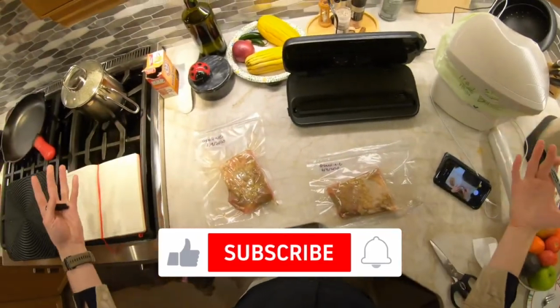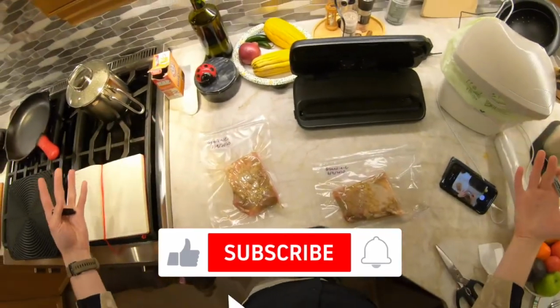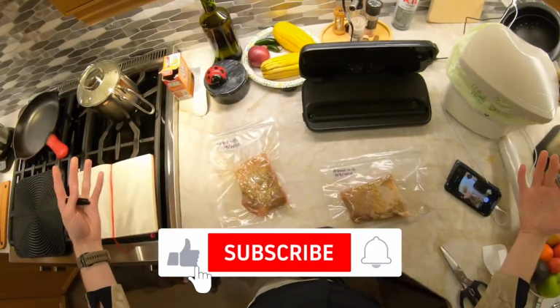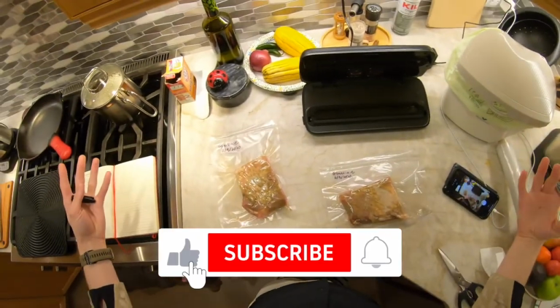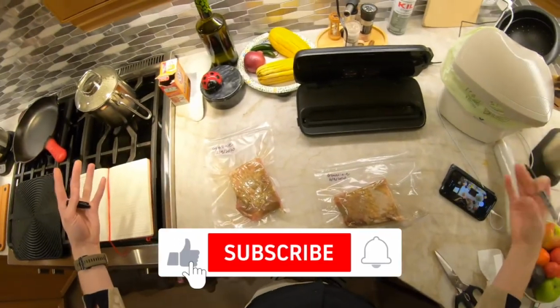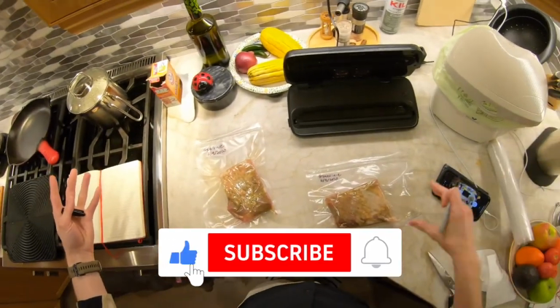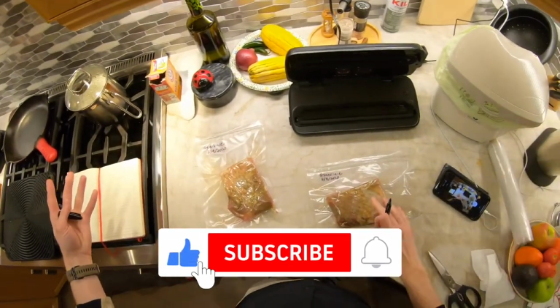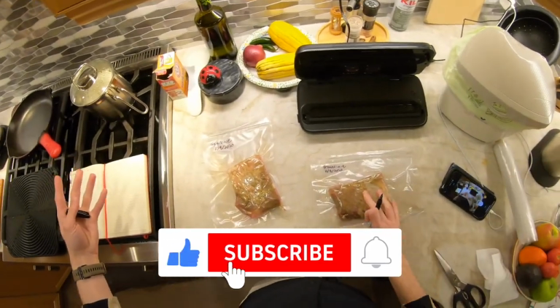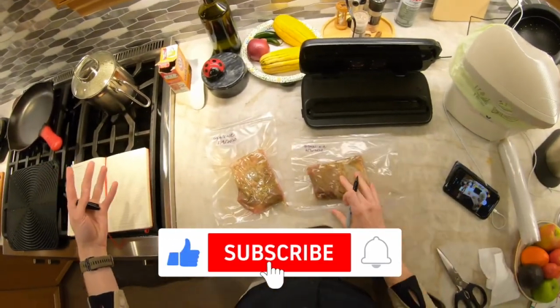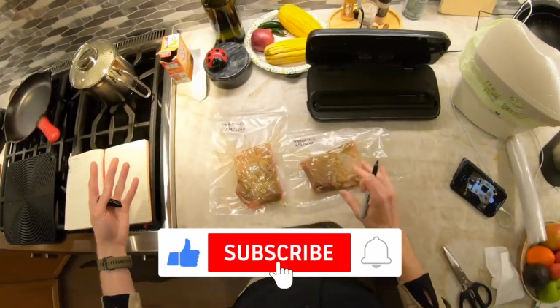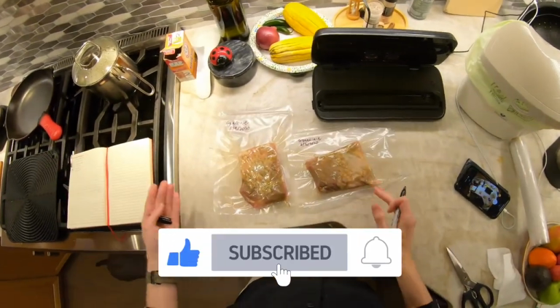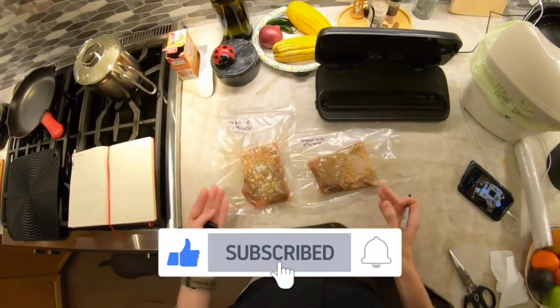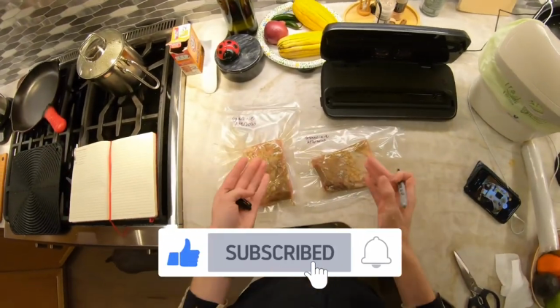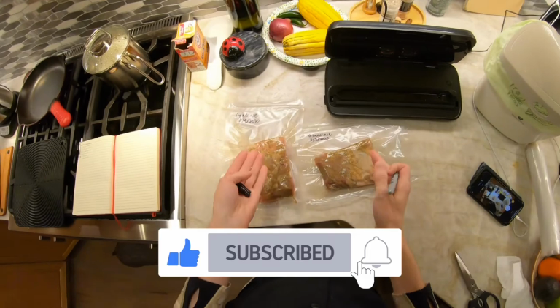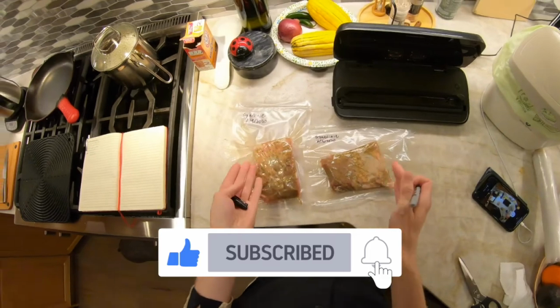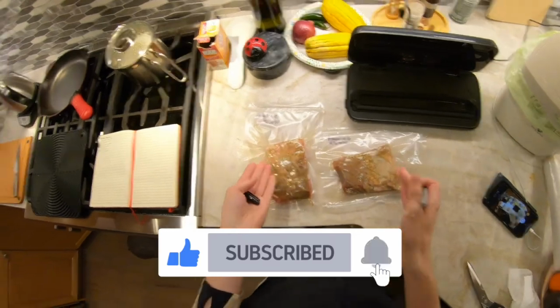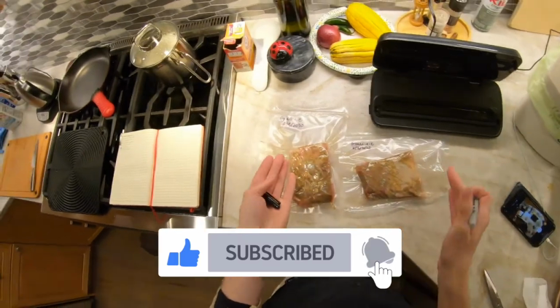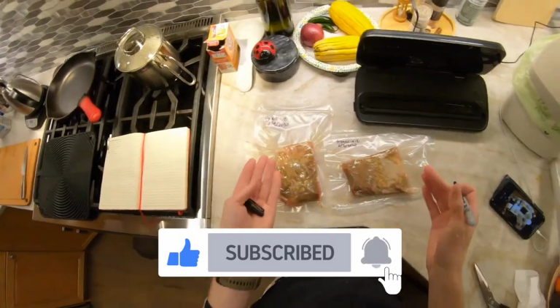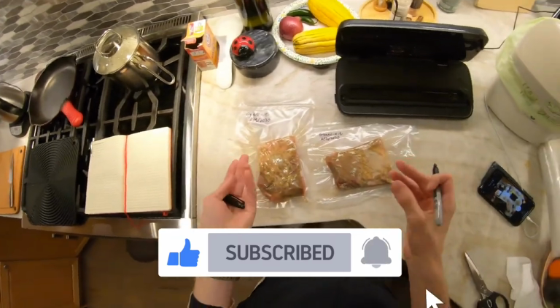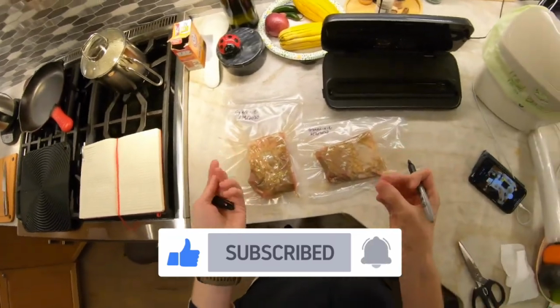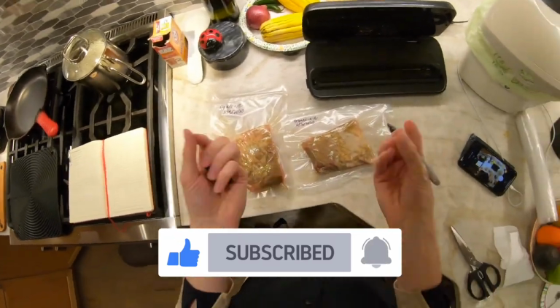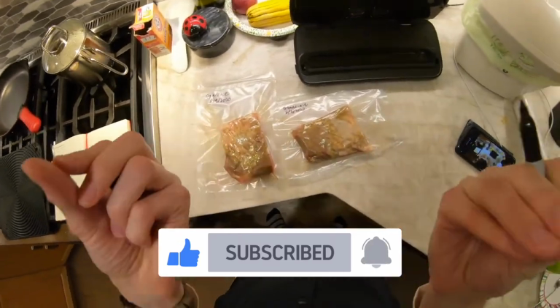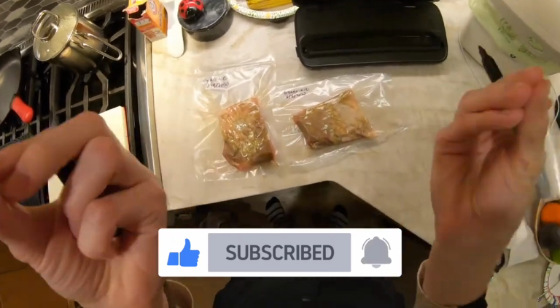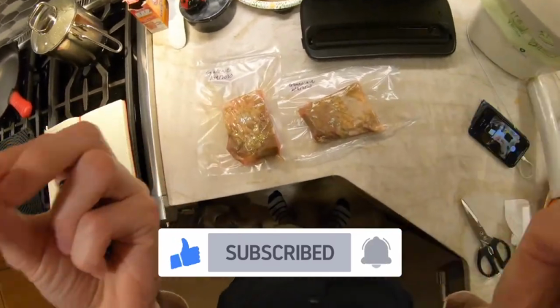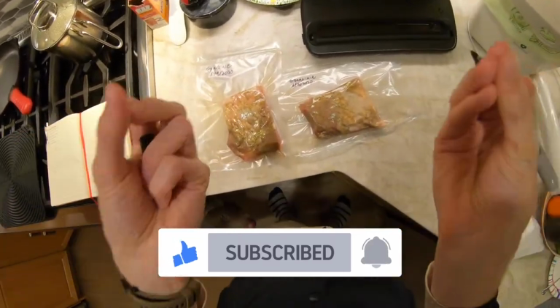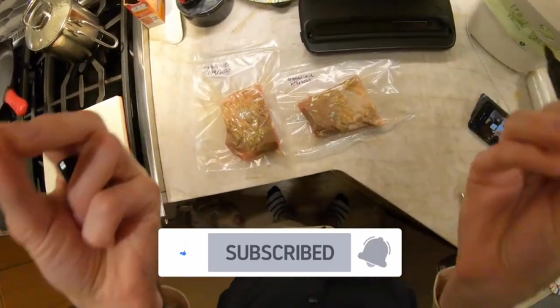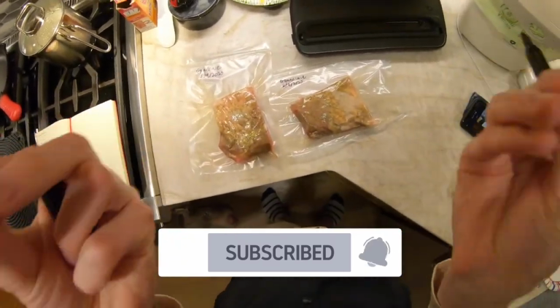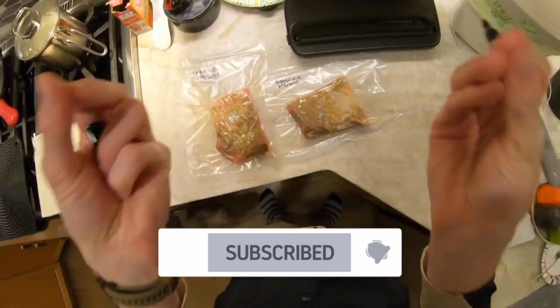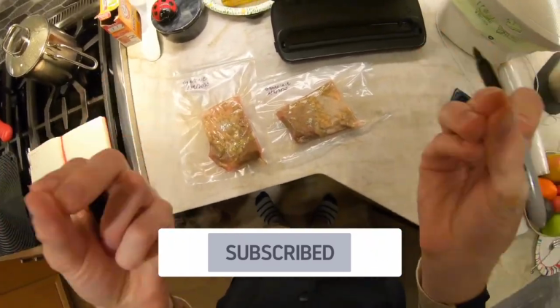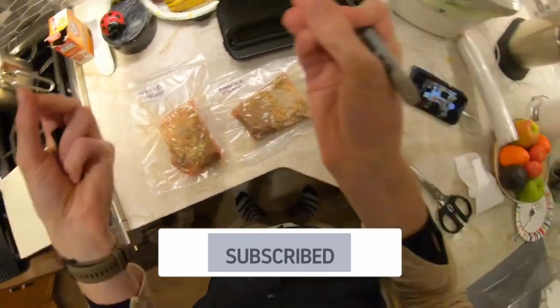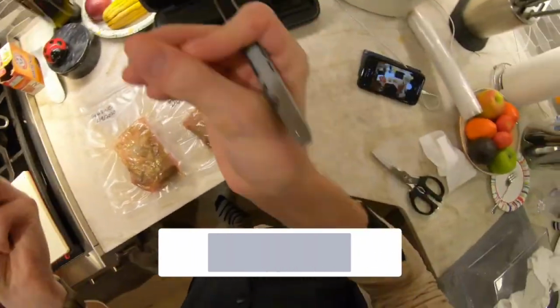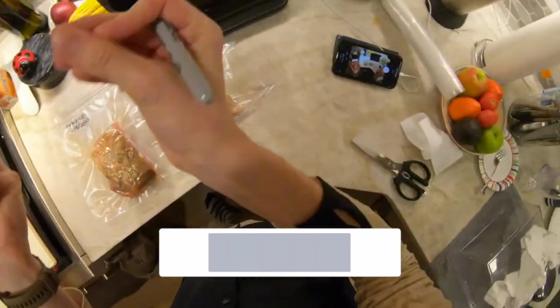Voila — two guanciale portions. Molto bene!